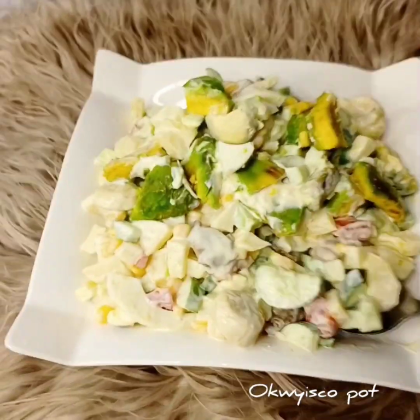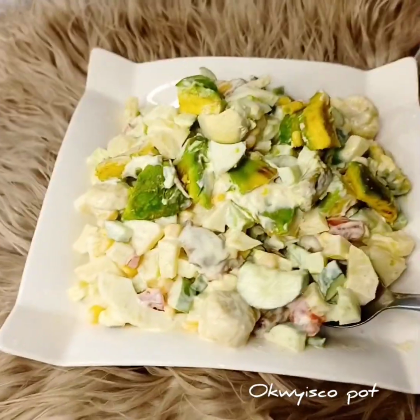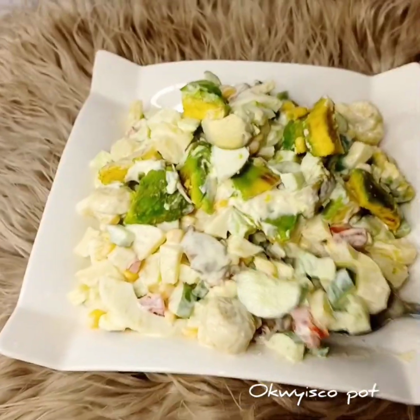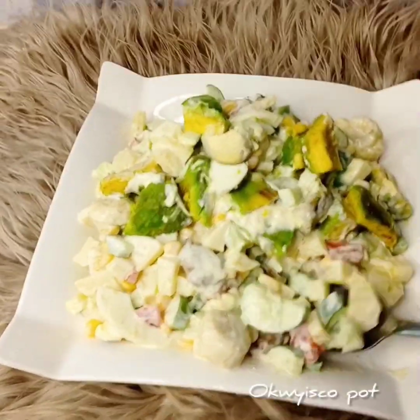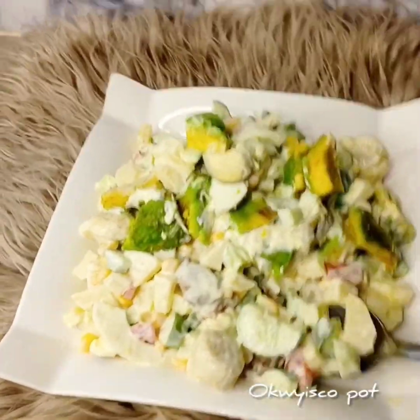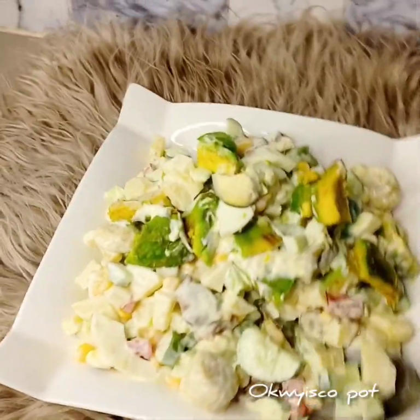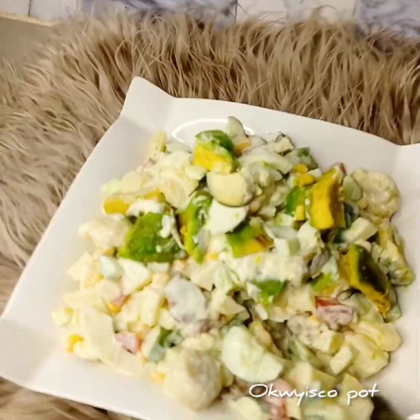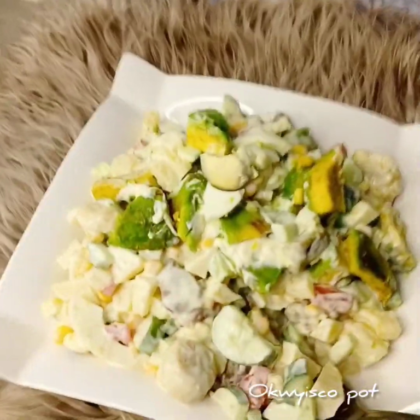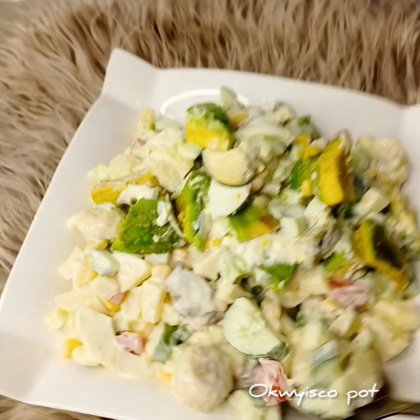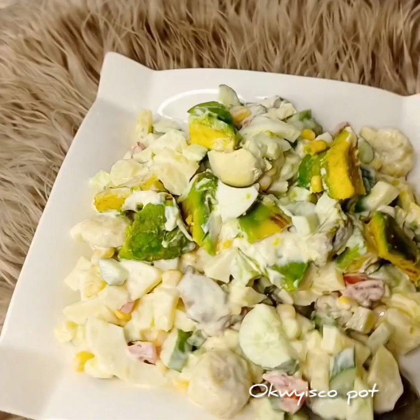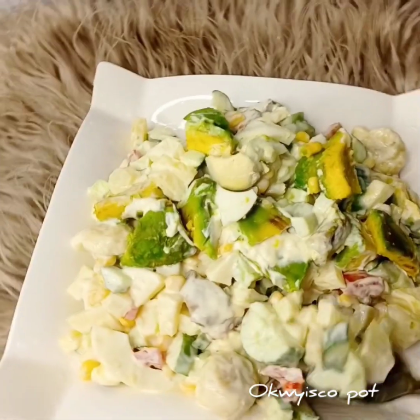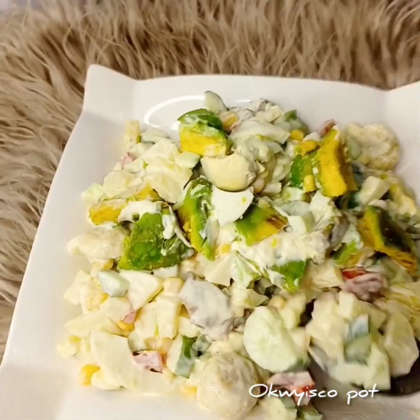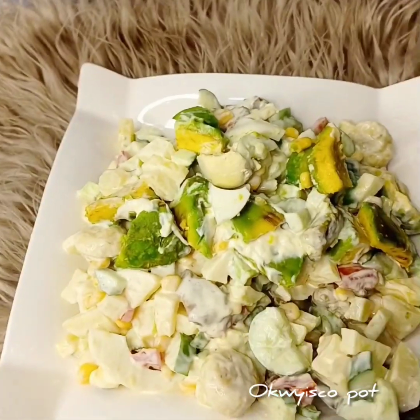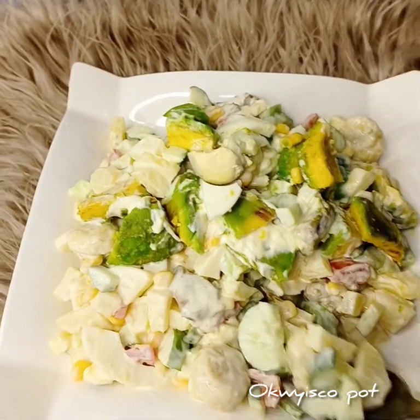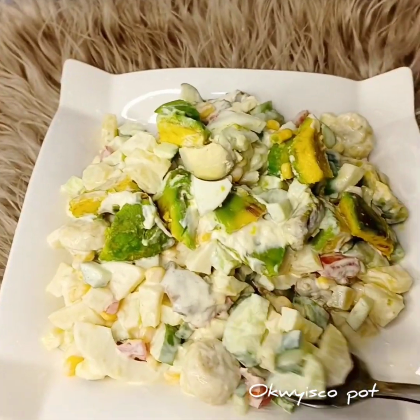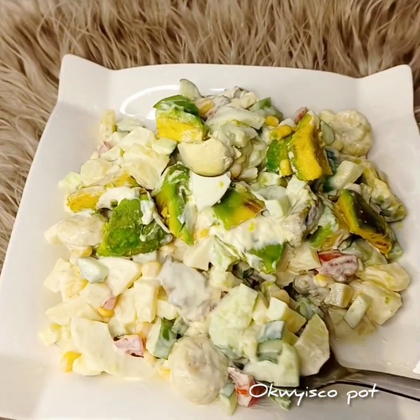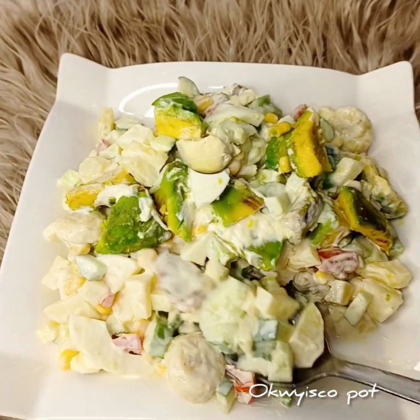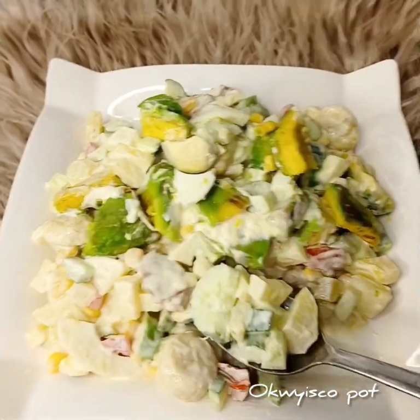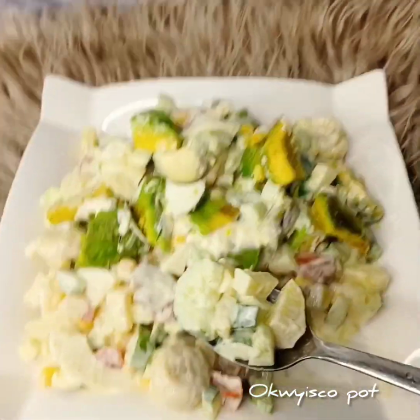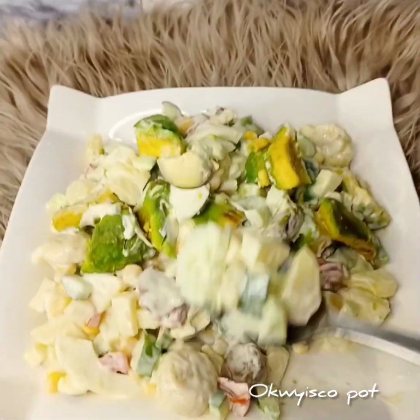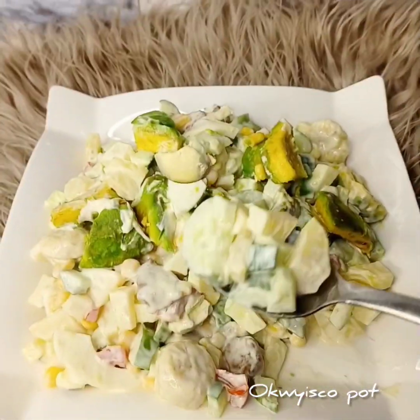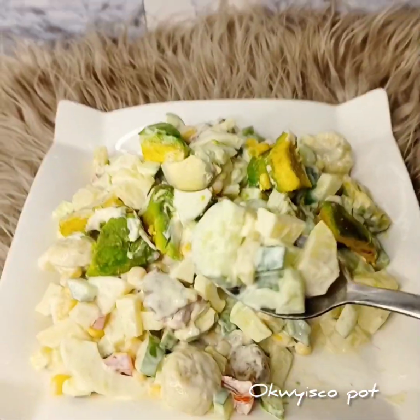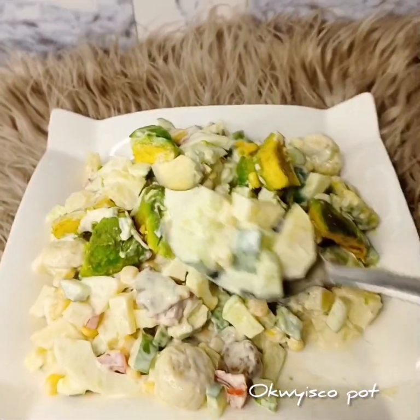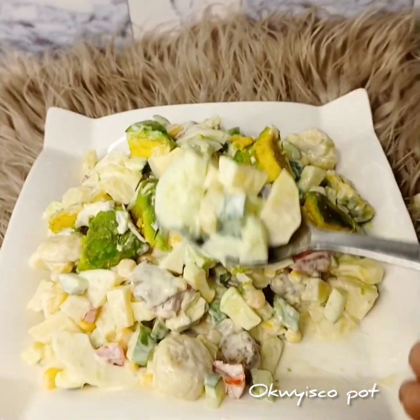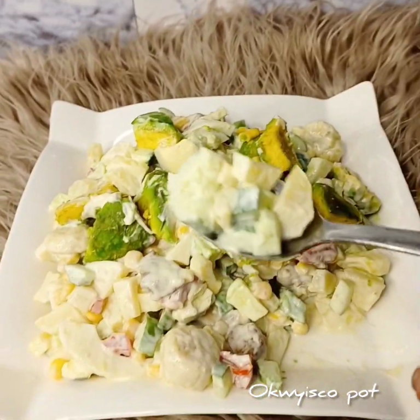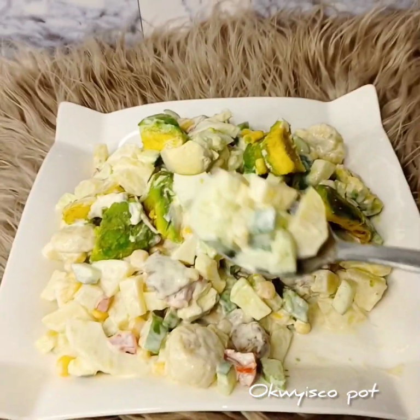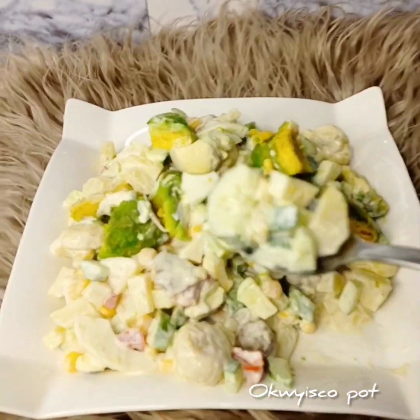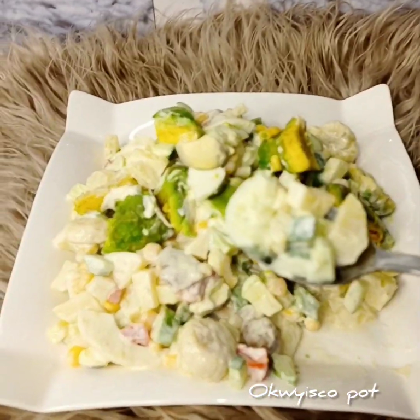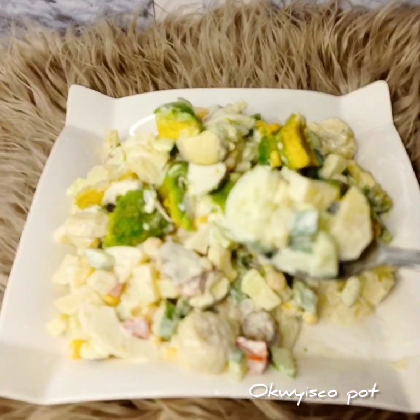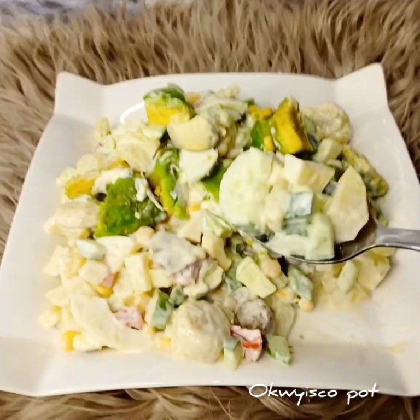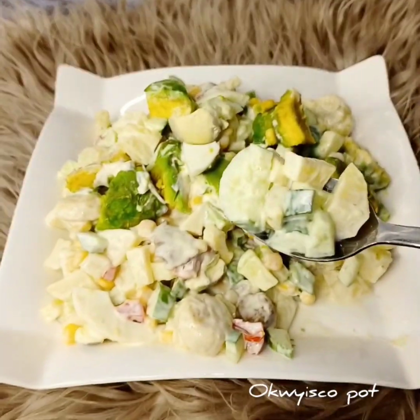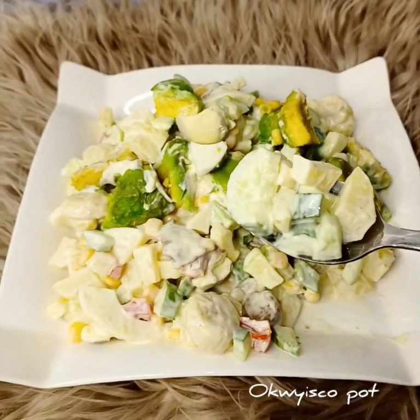Please share this video and invite others to join. I love you guys, bye bye!